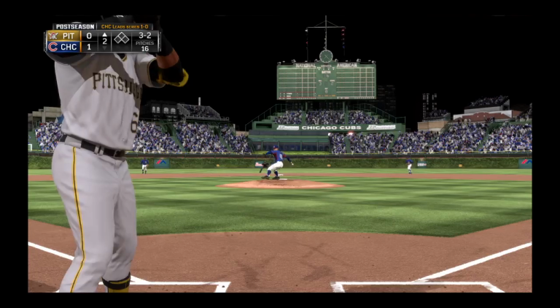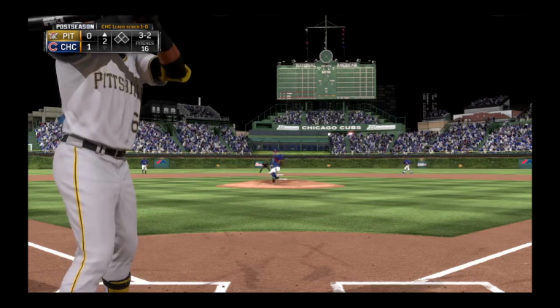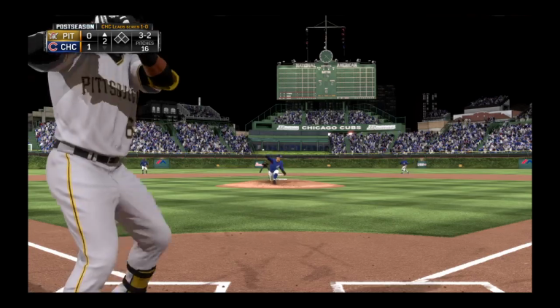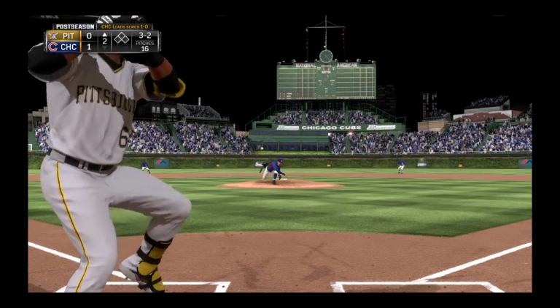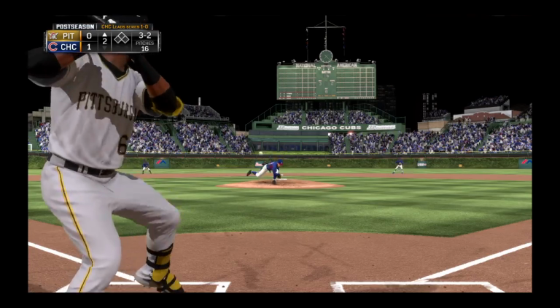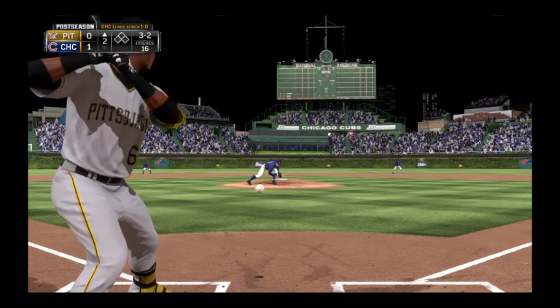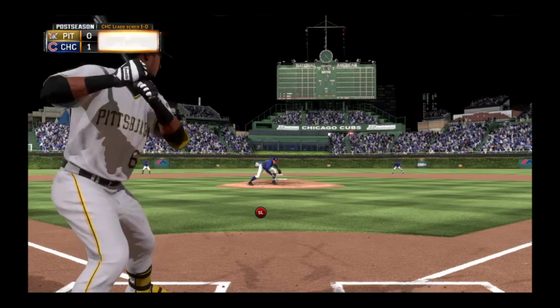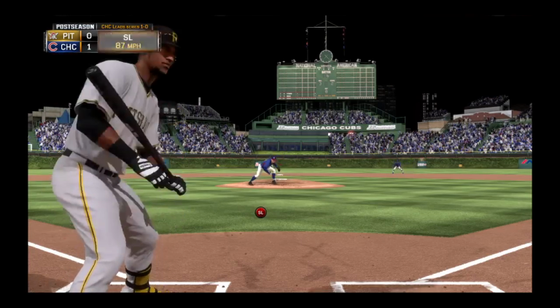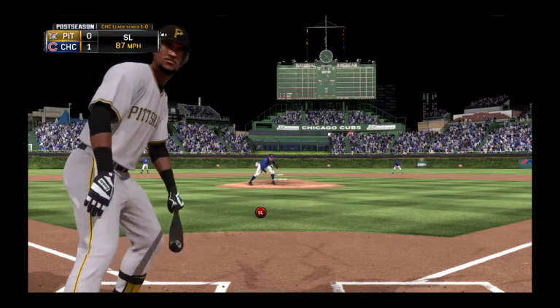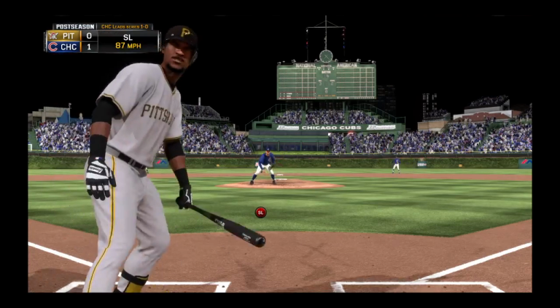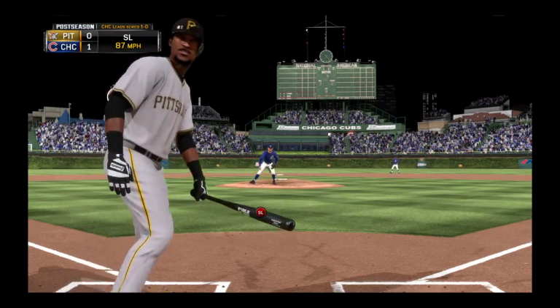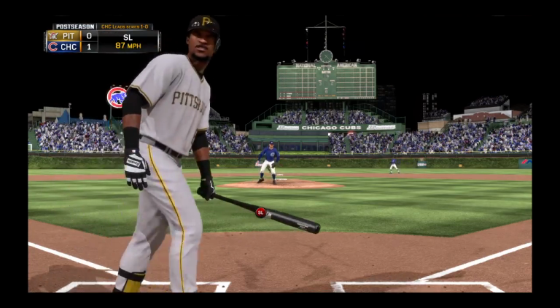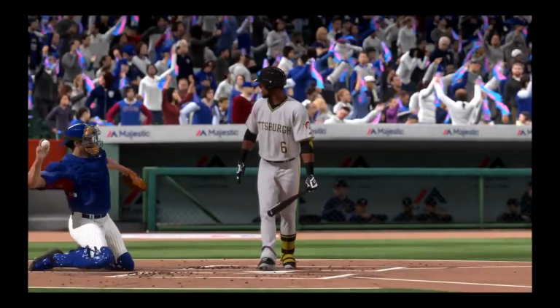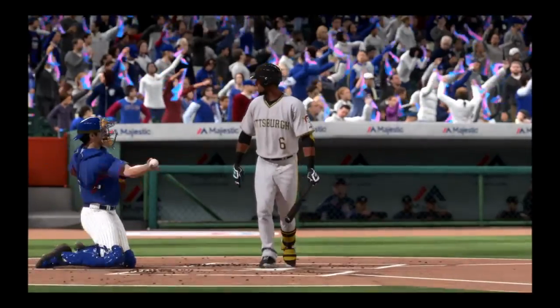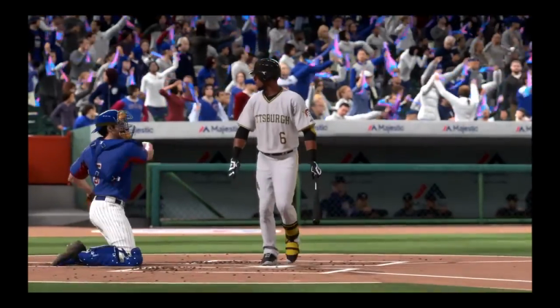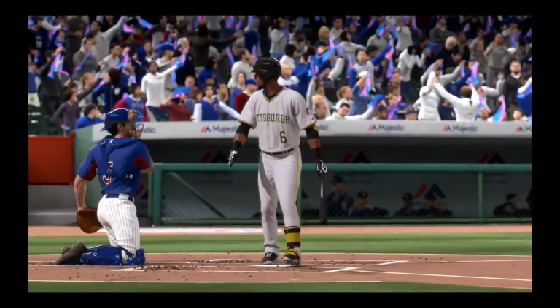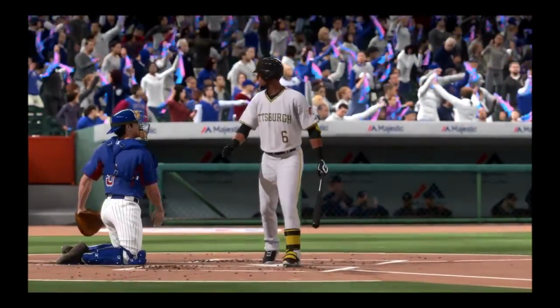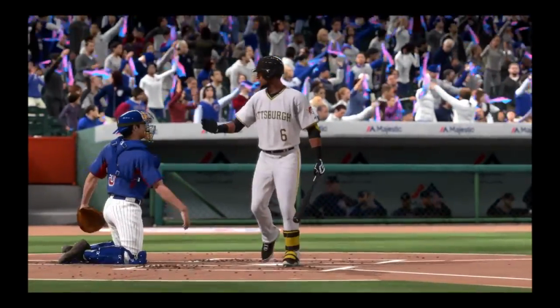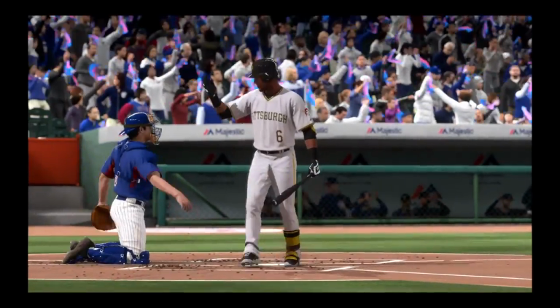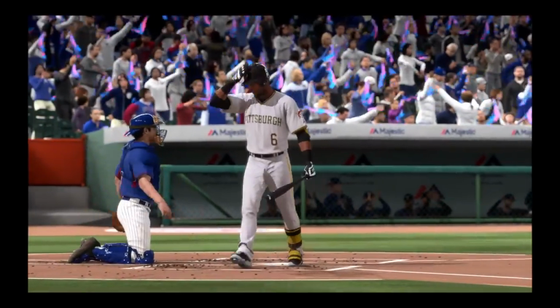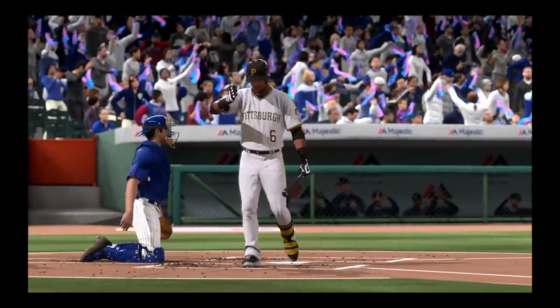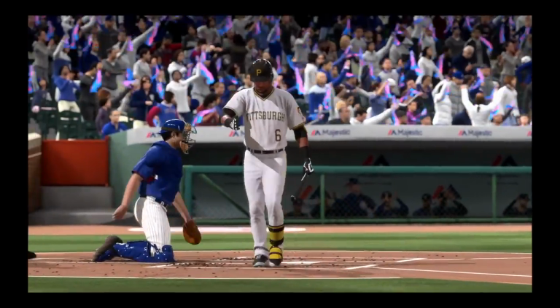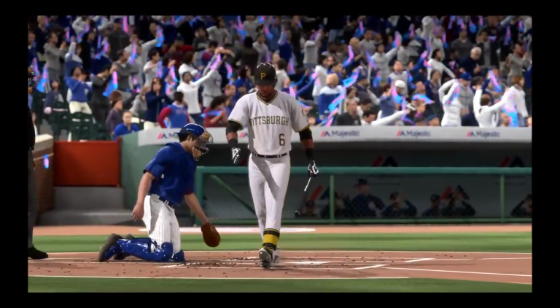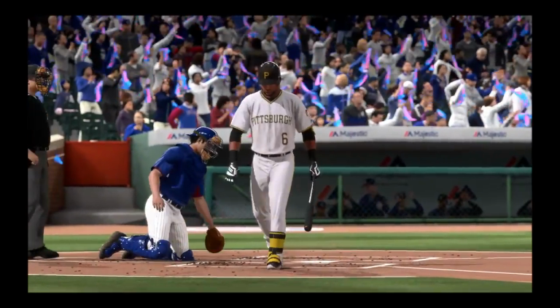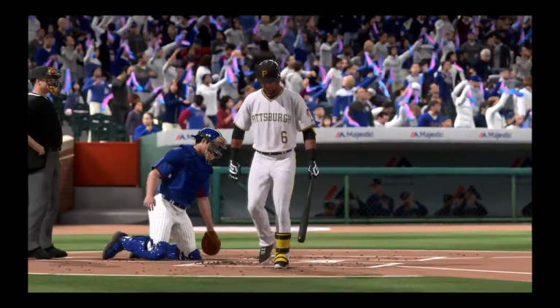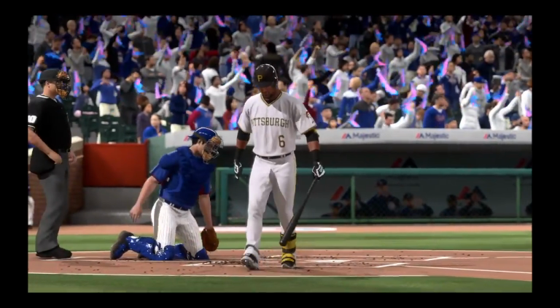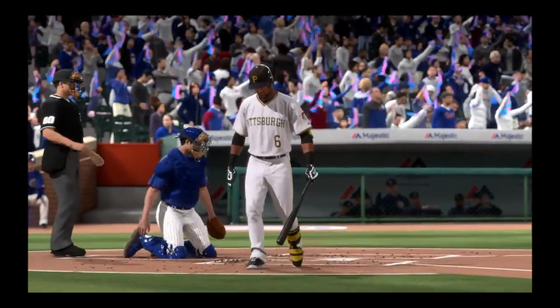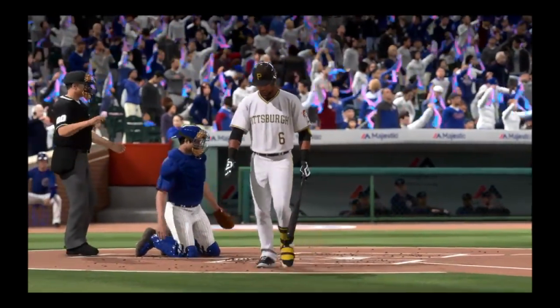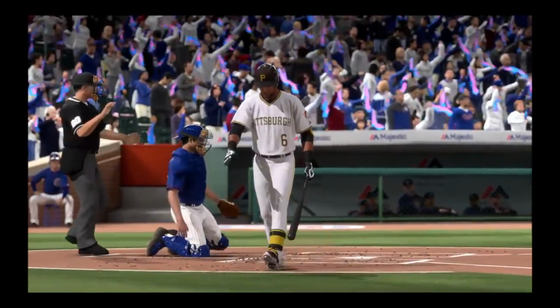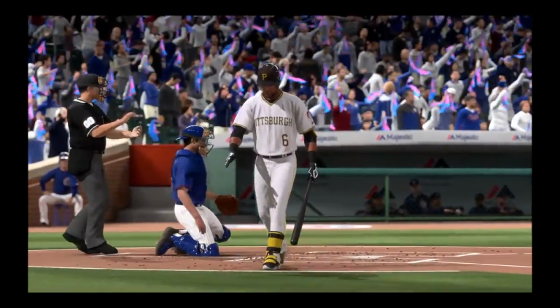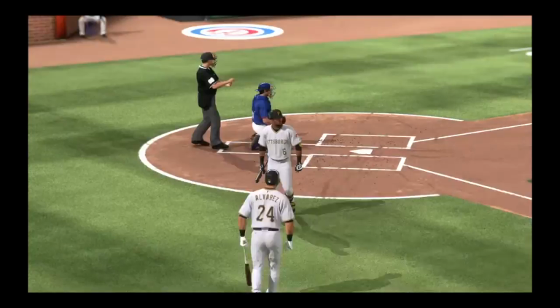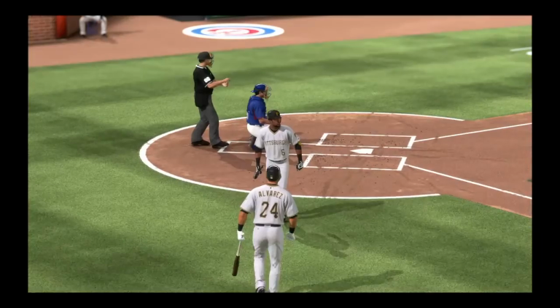A slider, strike three called, and that'll be the first out of the inning.